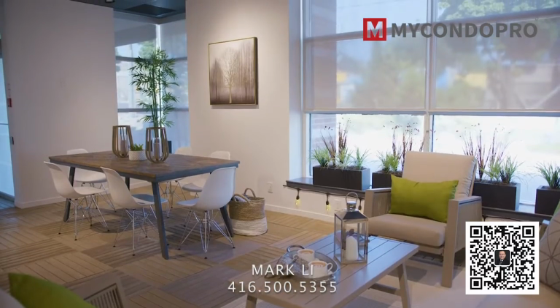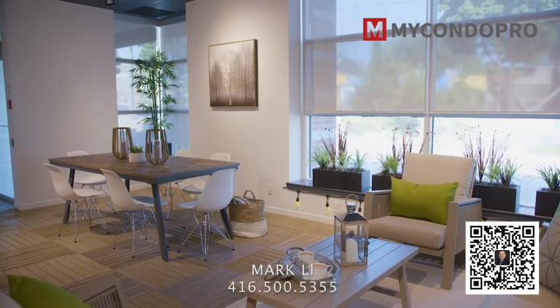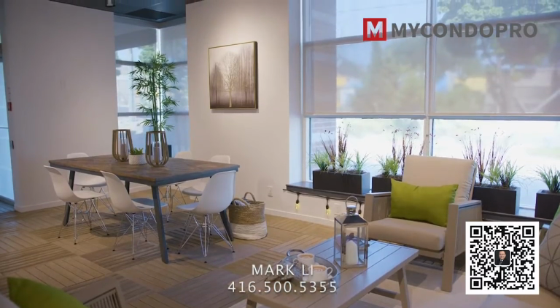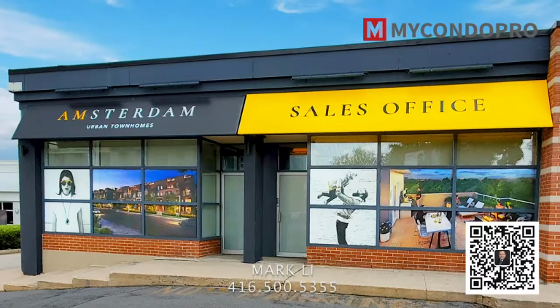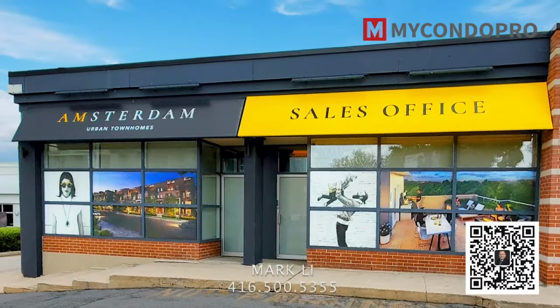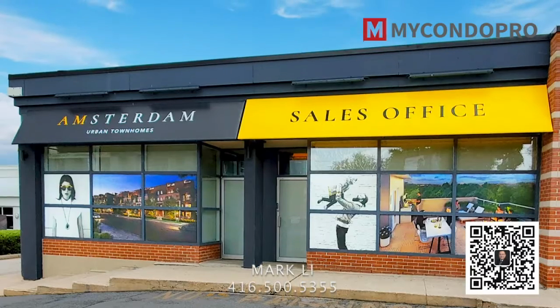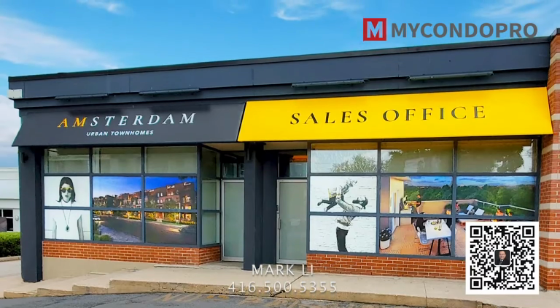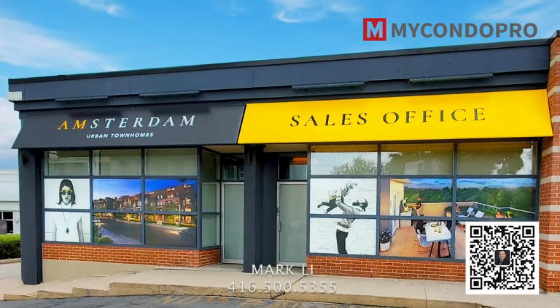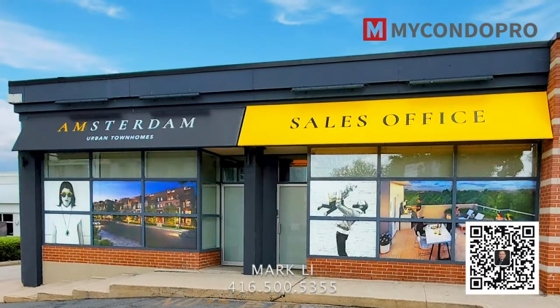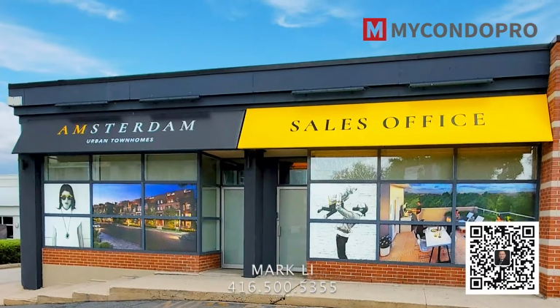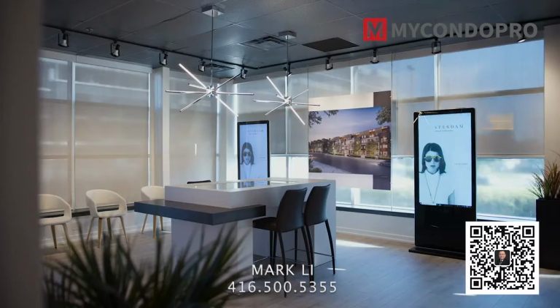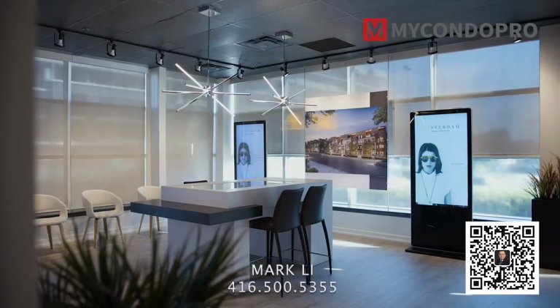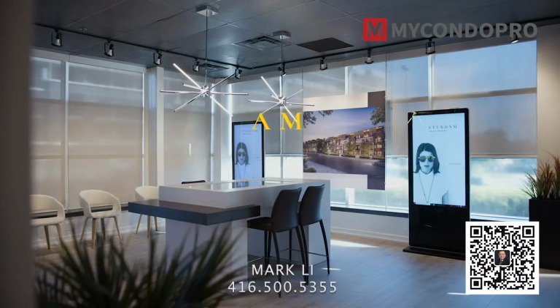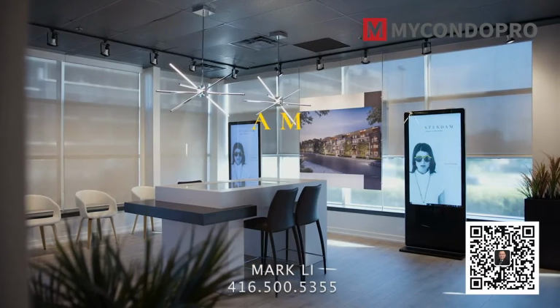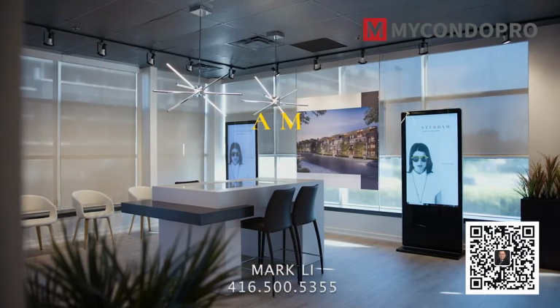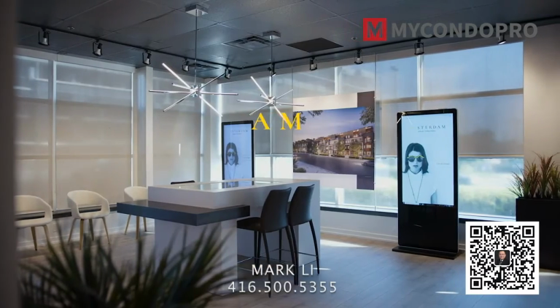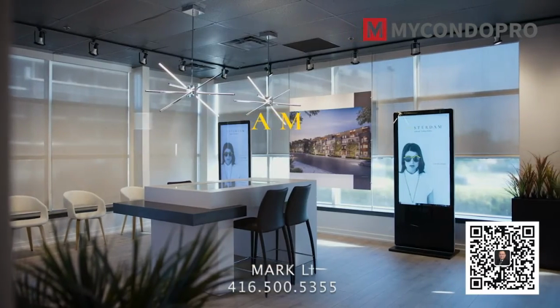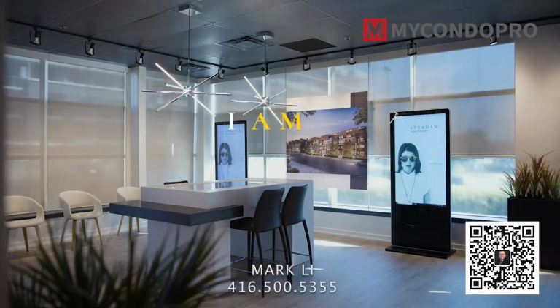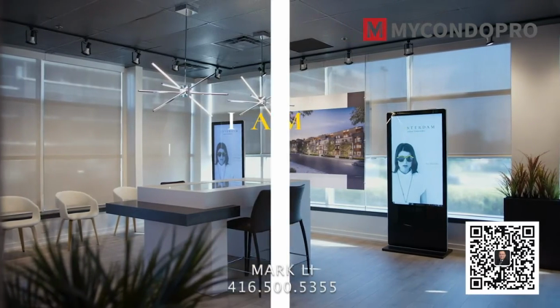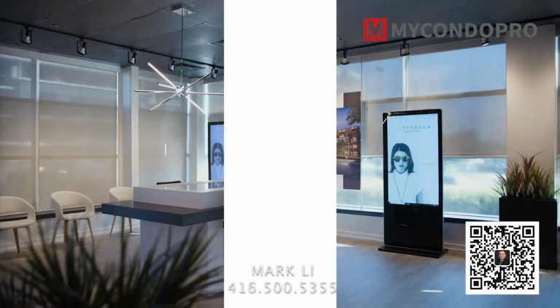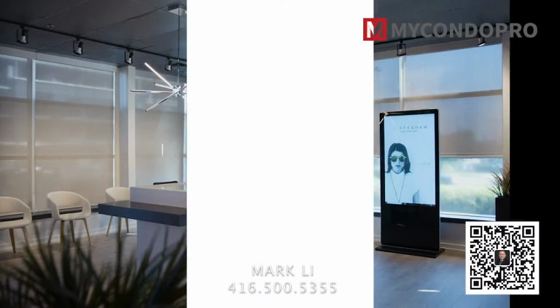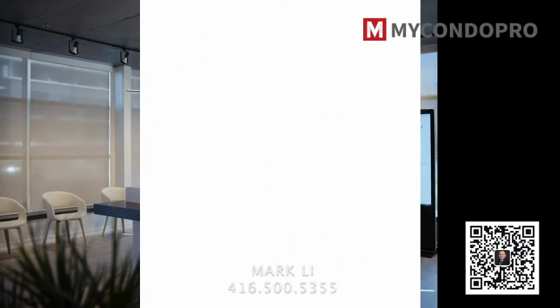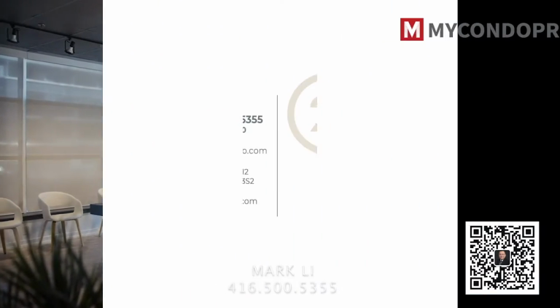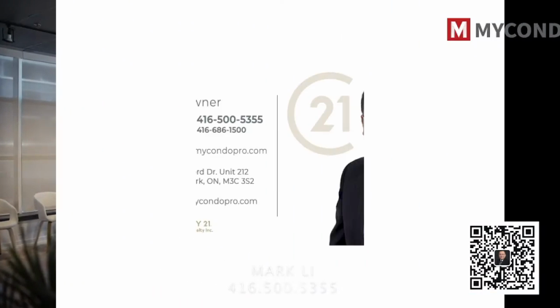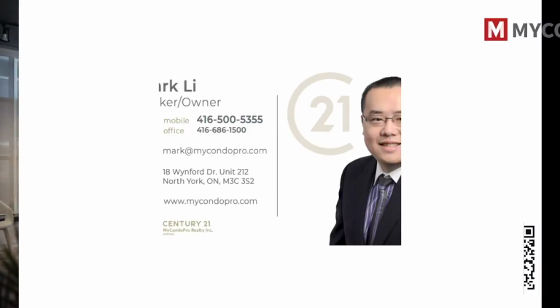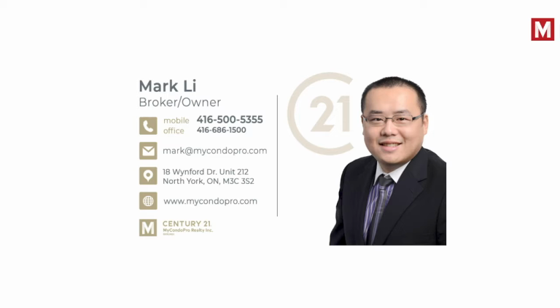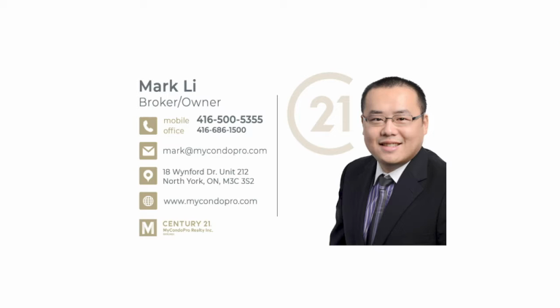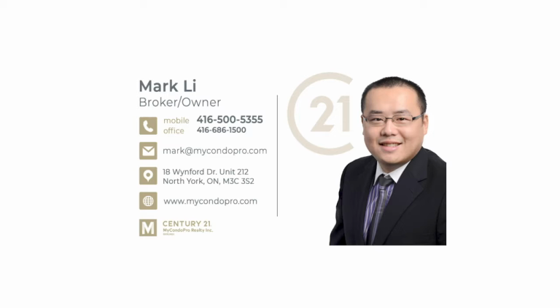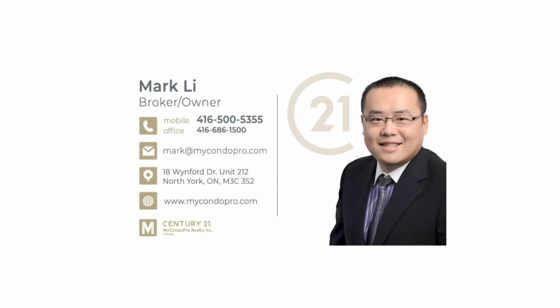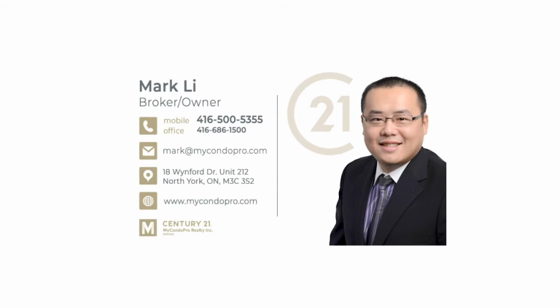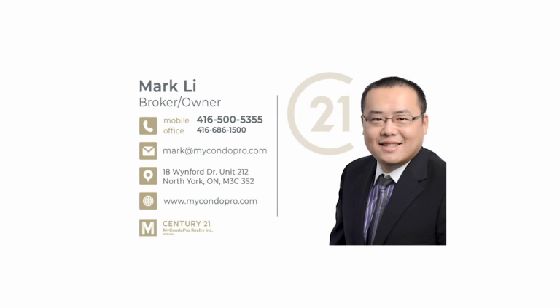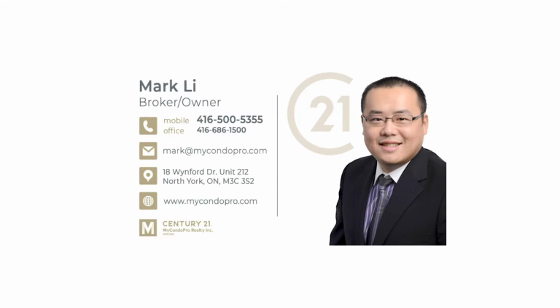At our presentation center, you can experience for yourself the contemporary details that make Amsterdam so extraordinary.